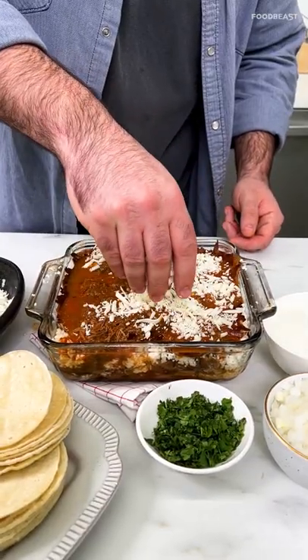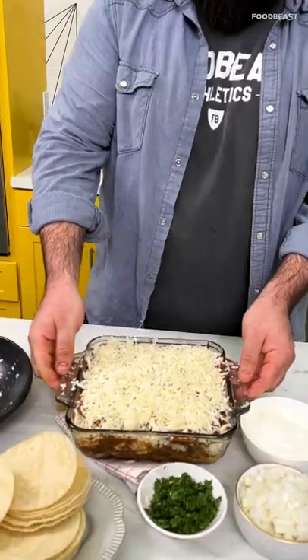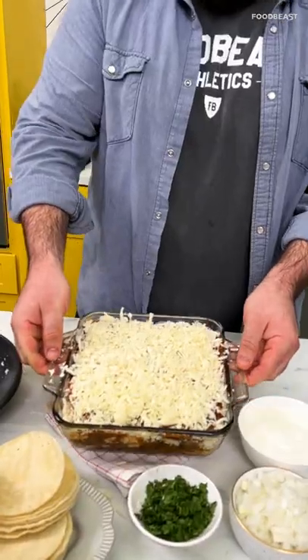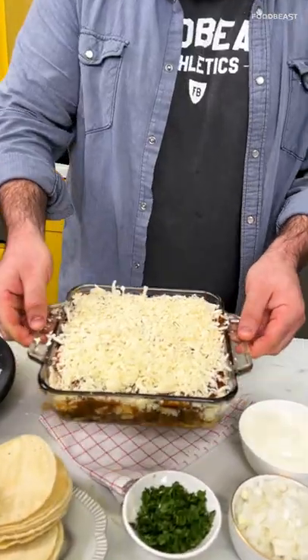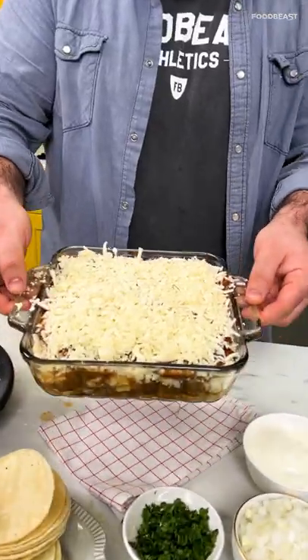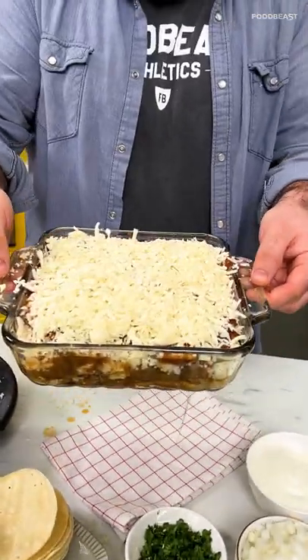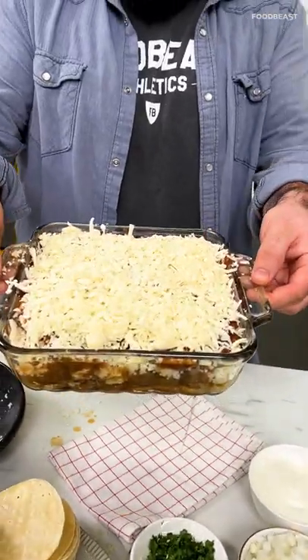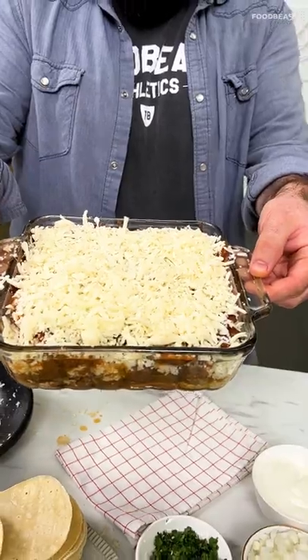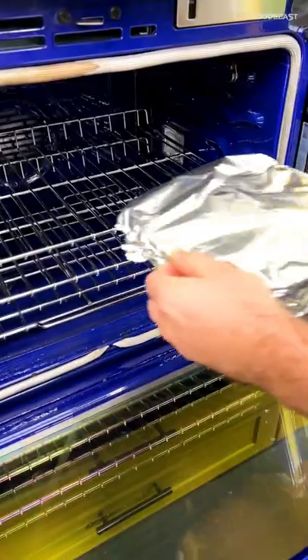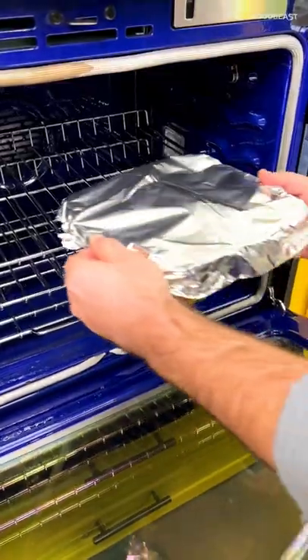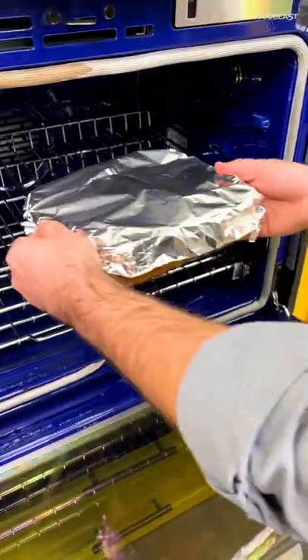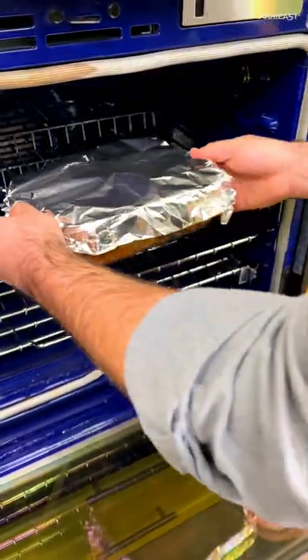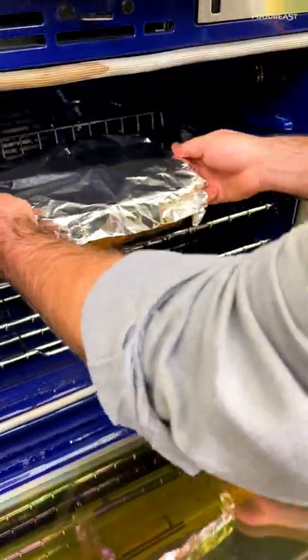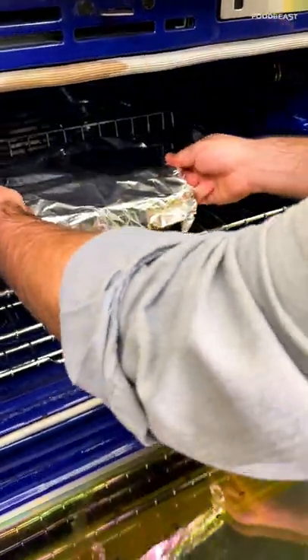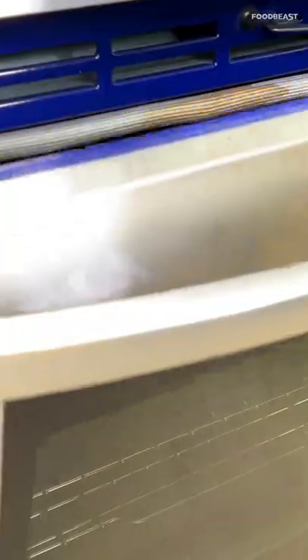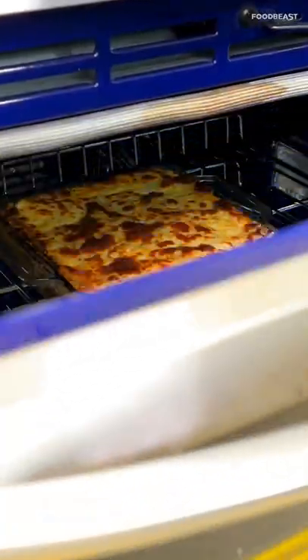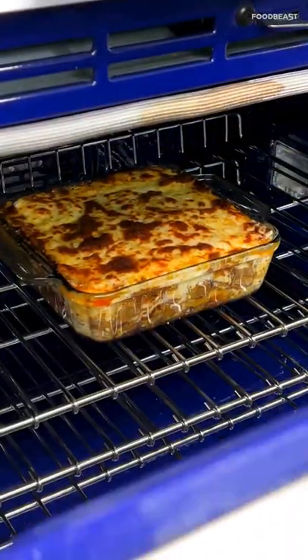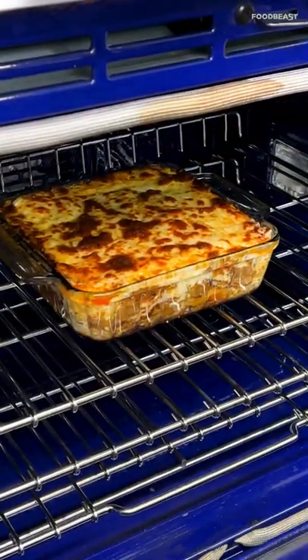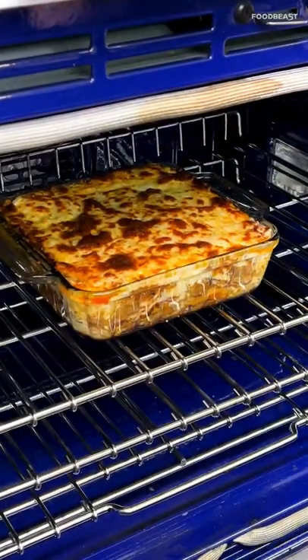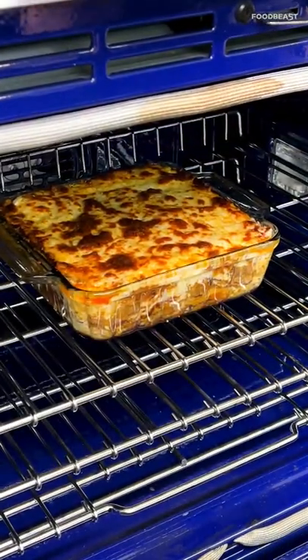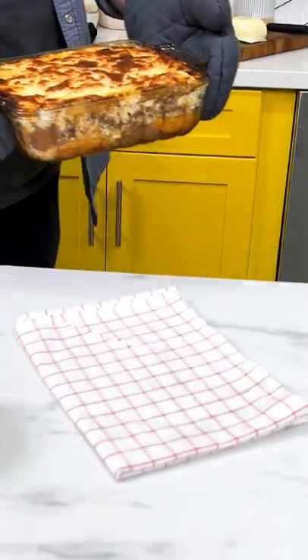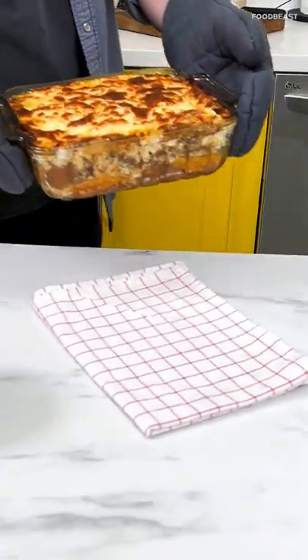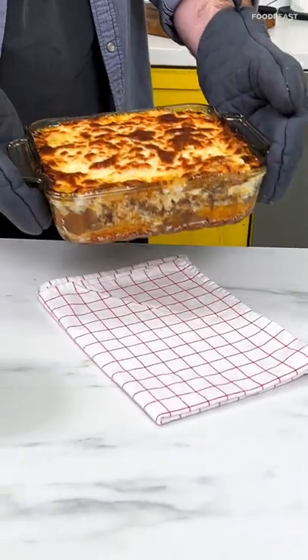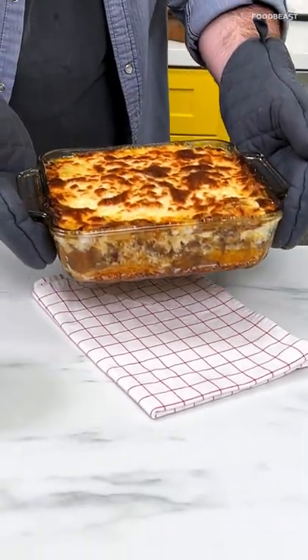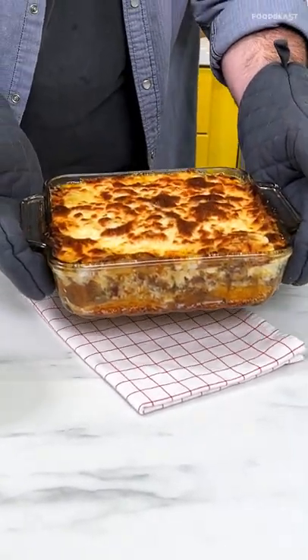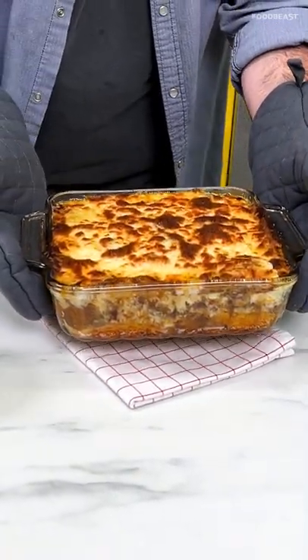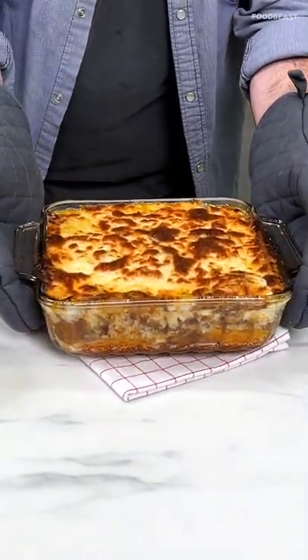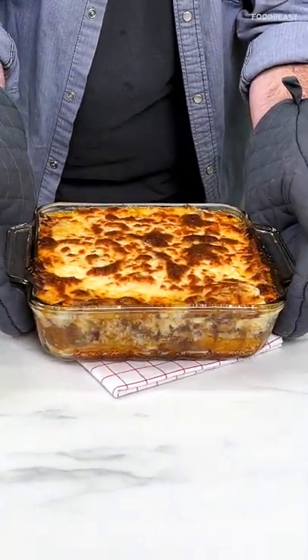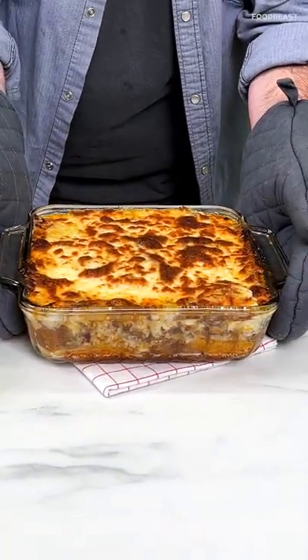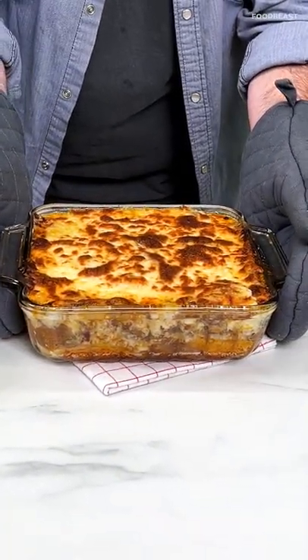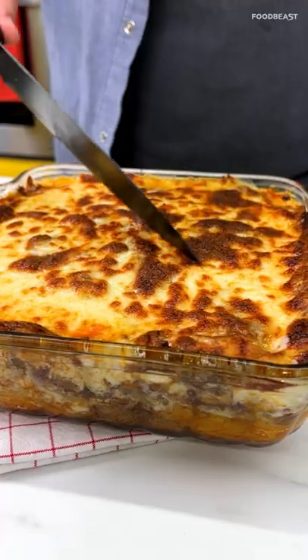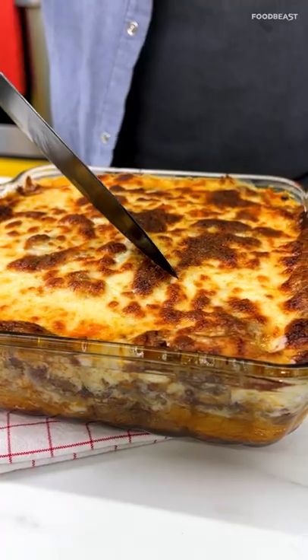Gonna cook this in the oven, covered for a while, but at the end we gotta lose that foil to really crisp up the cheese on top.